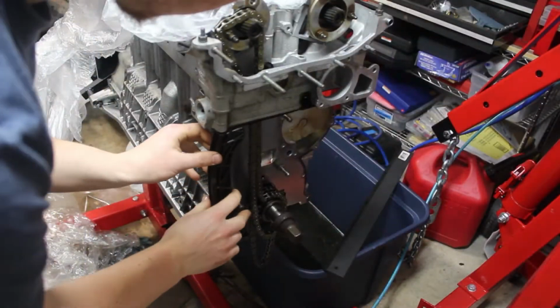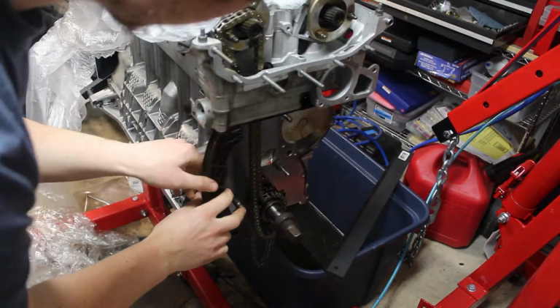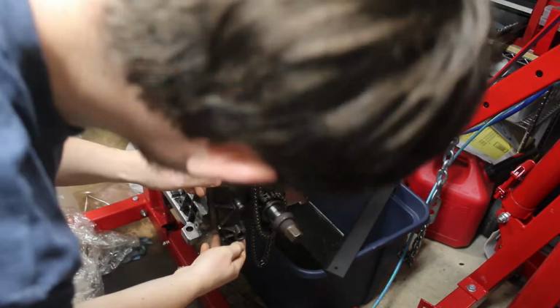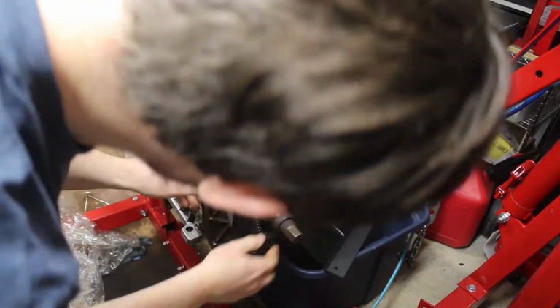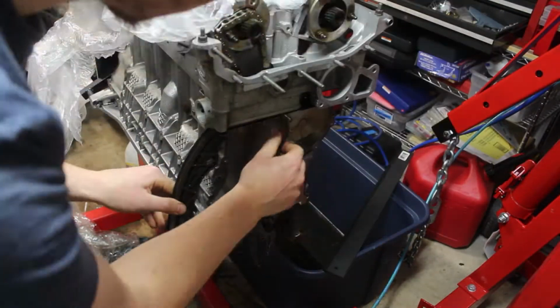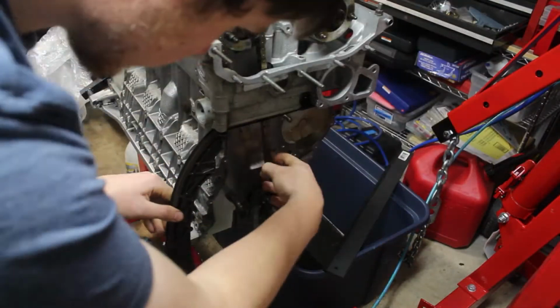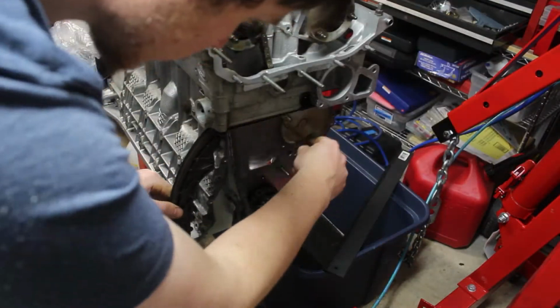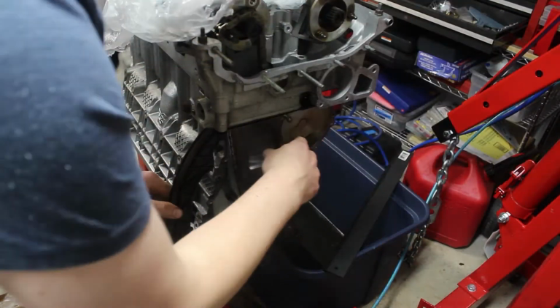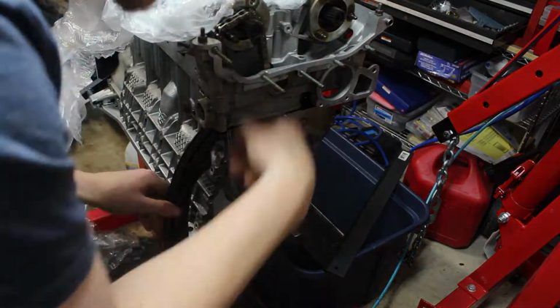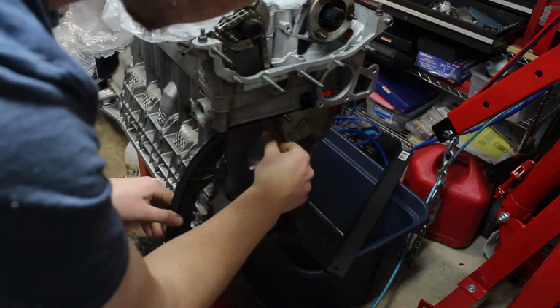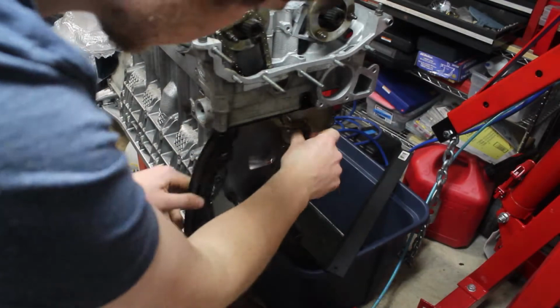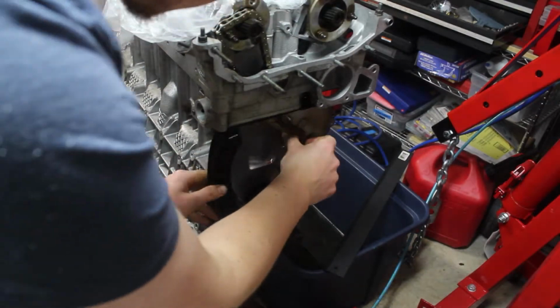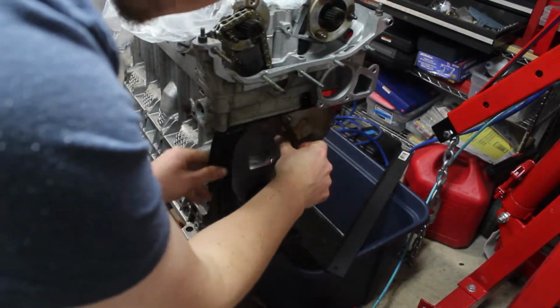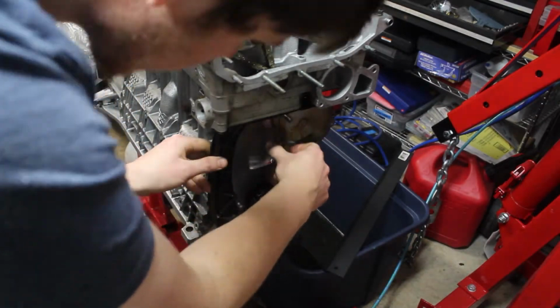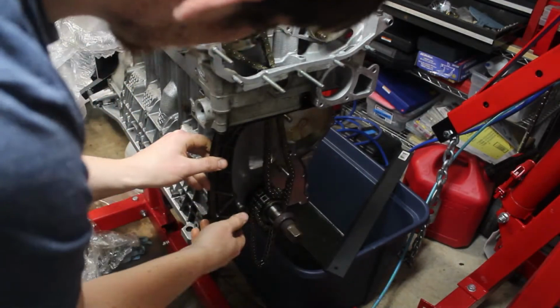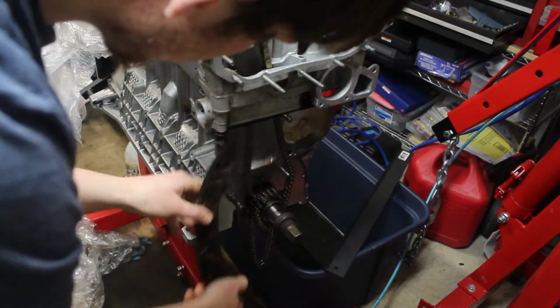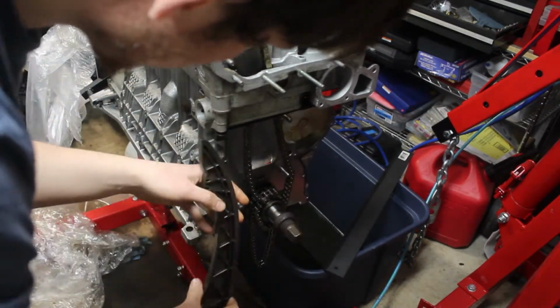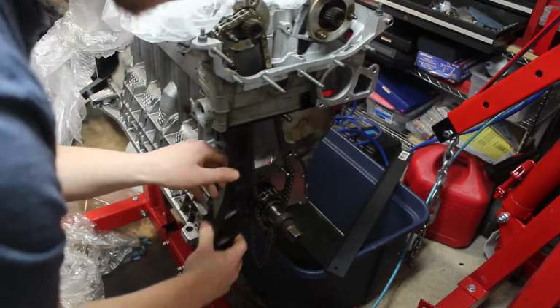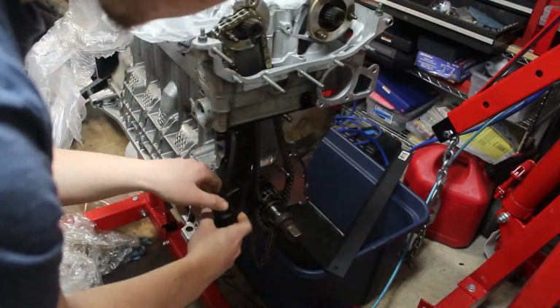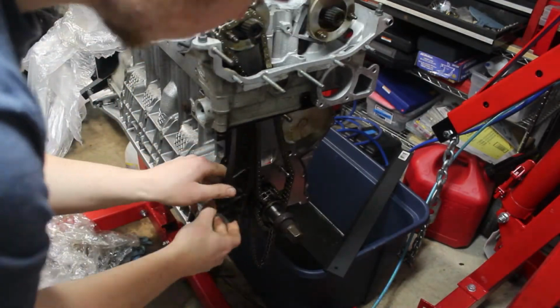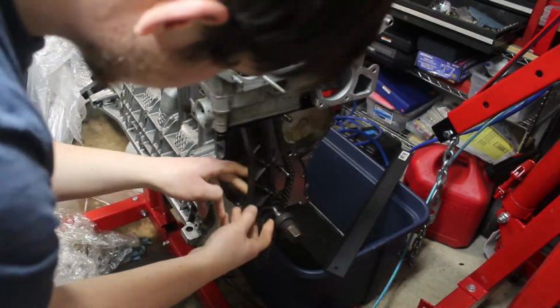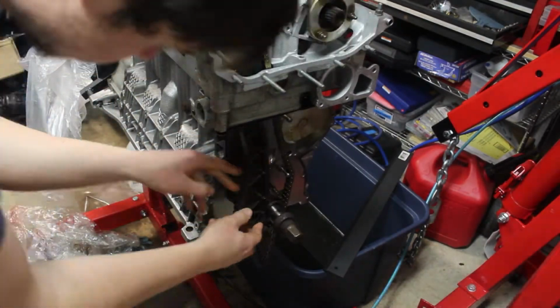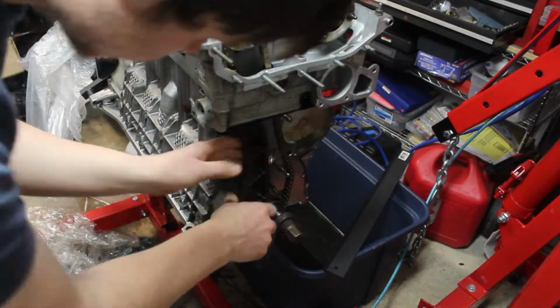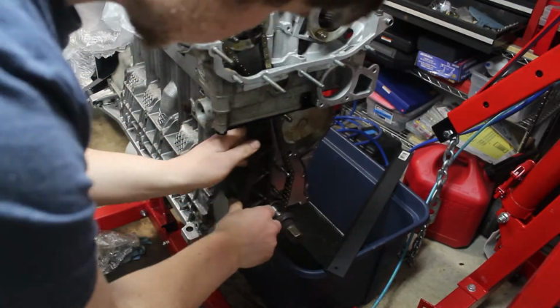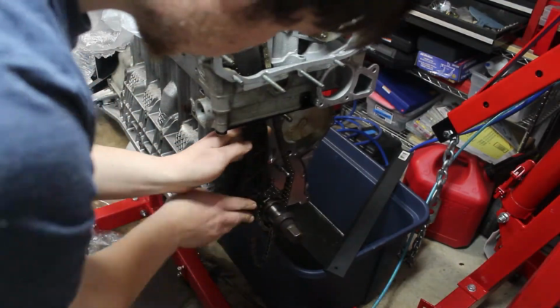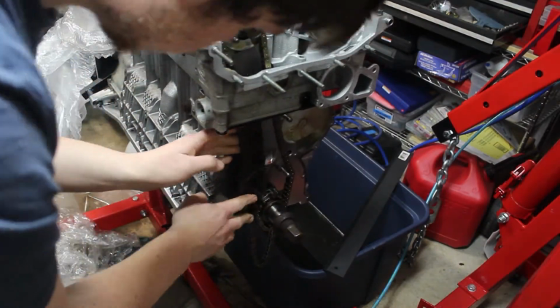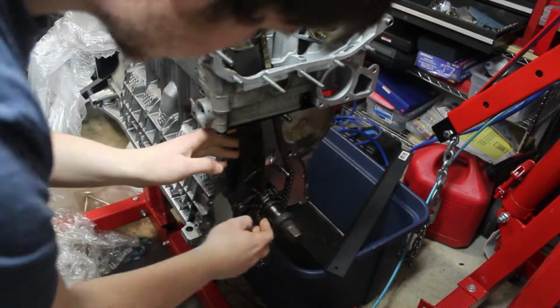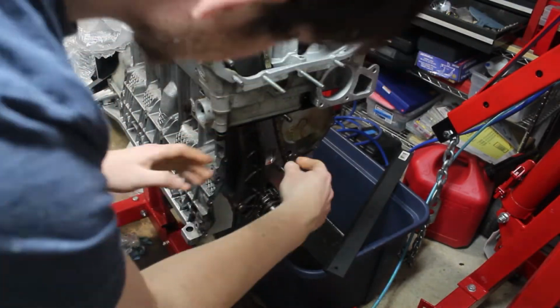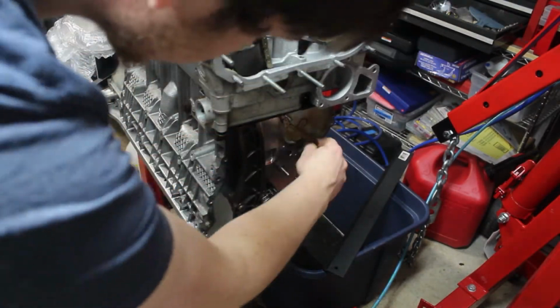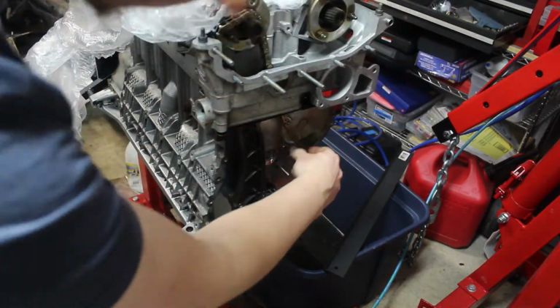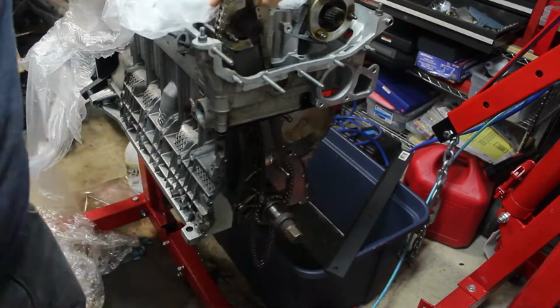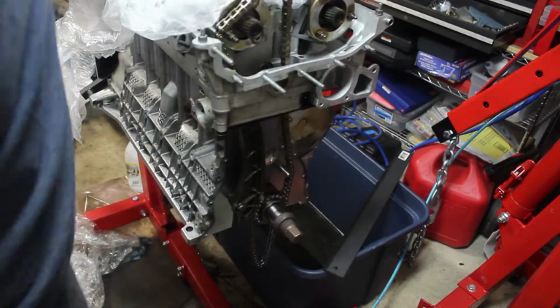Next, I got the timing chain and guides in place. I was sure to install the oil pump chain too, since it goes in the first sprocket on the crank.